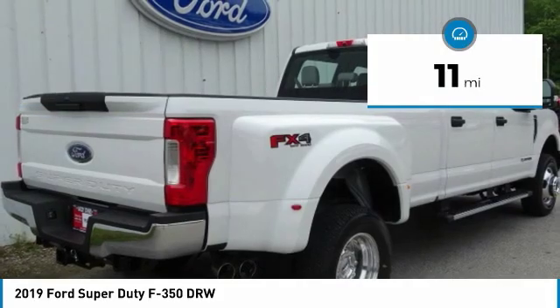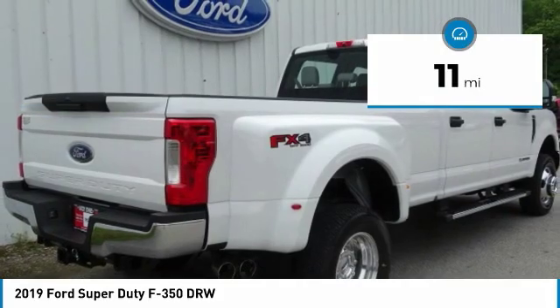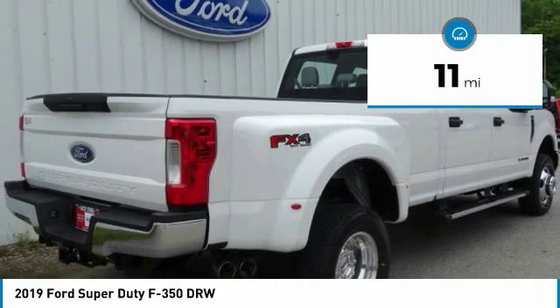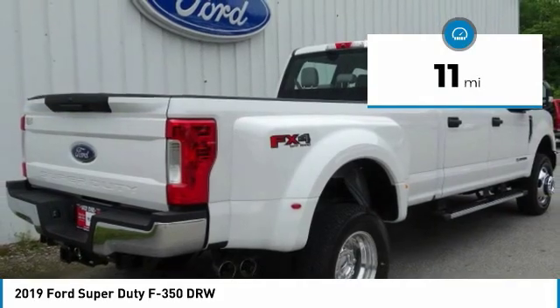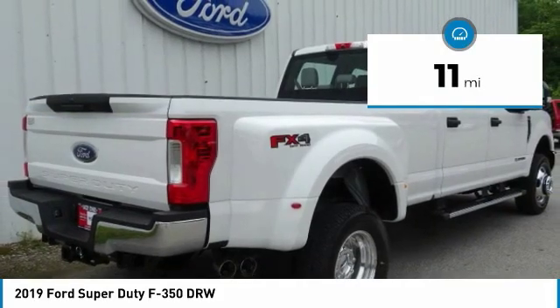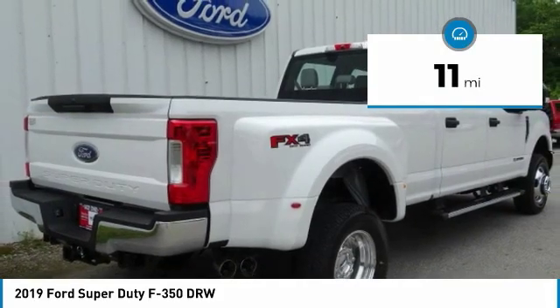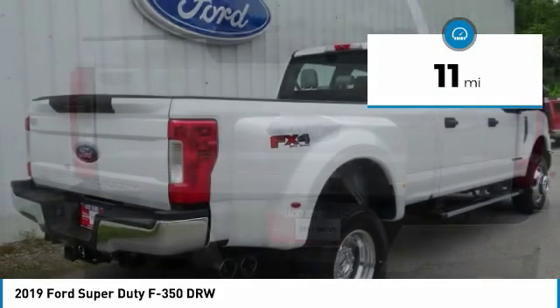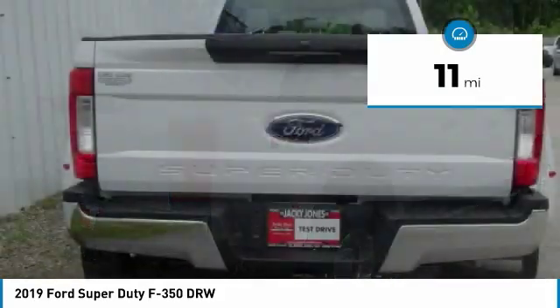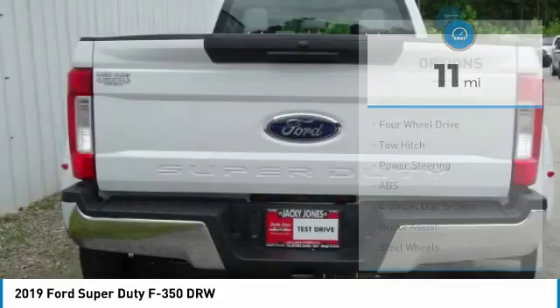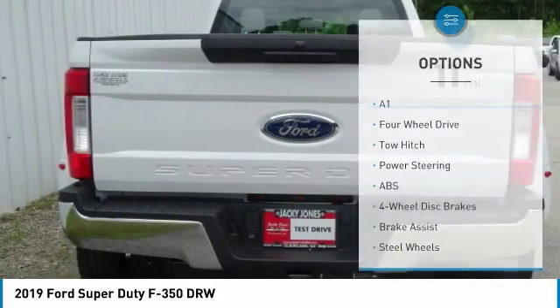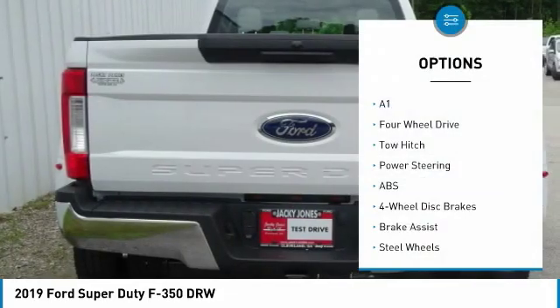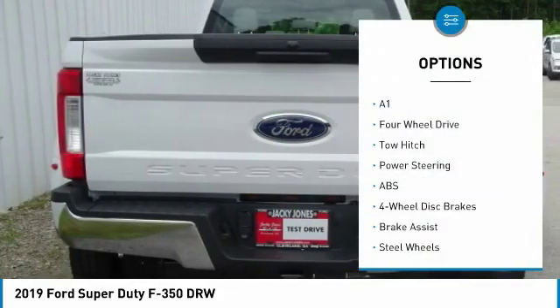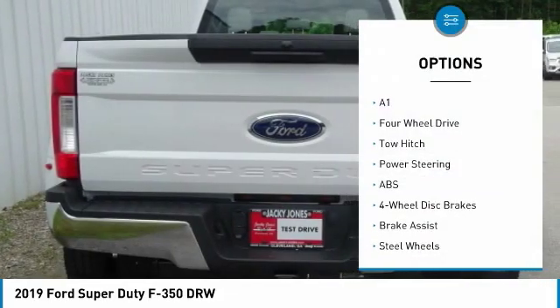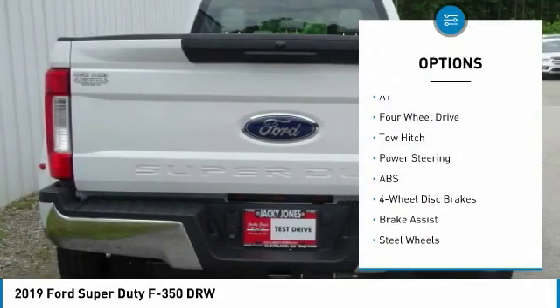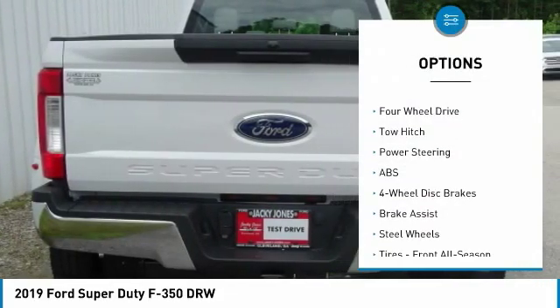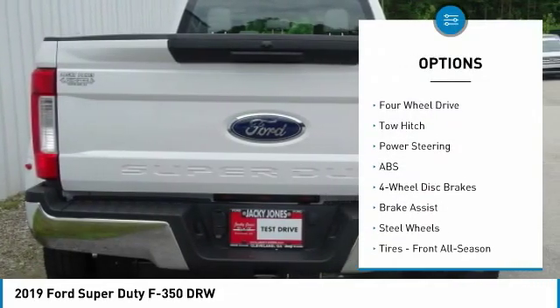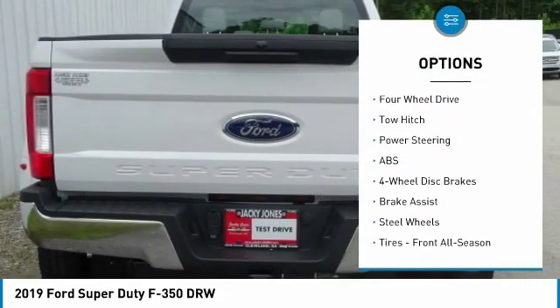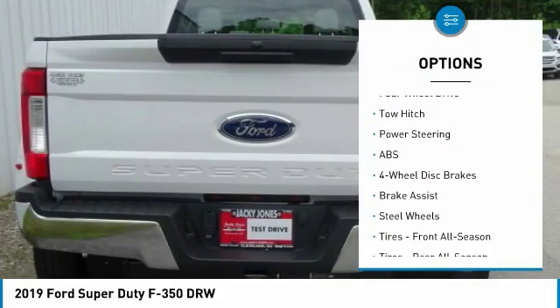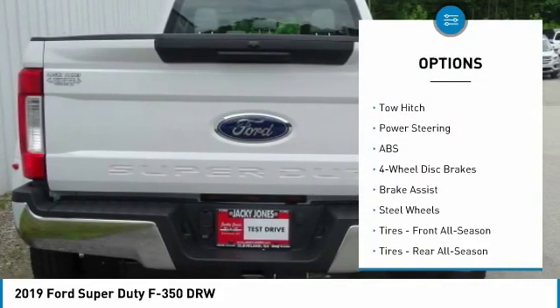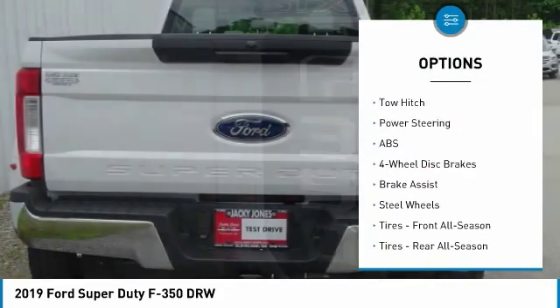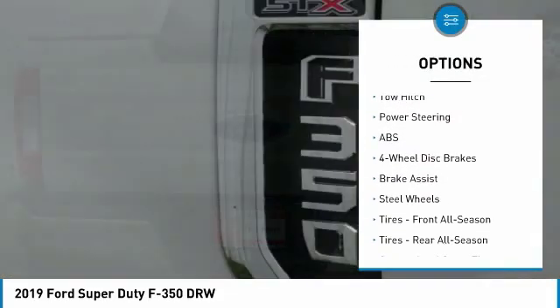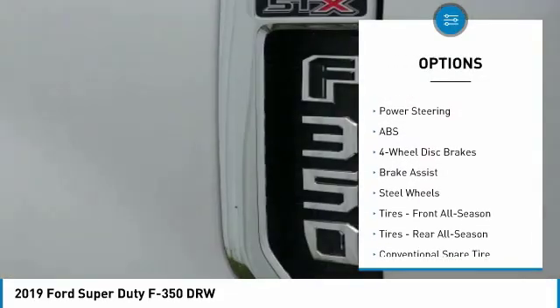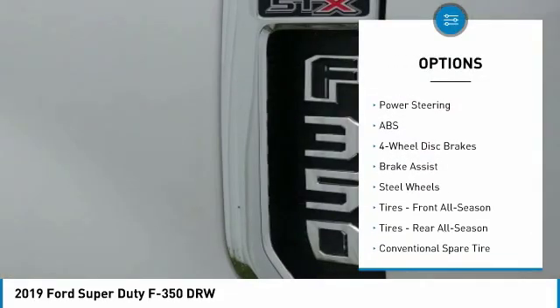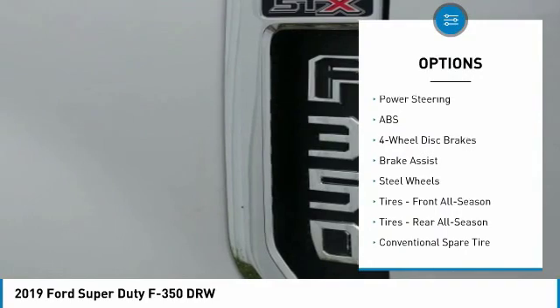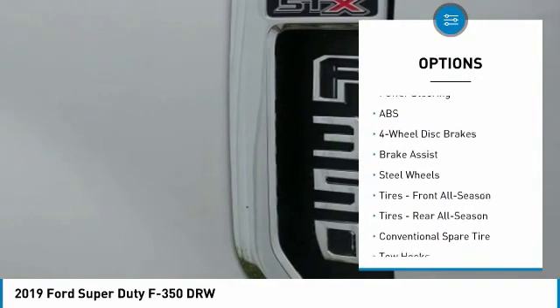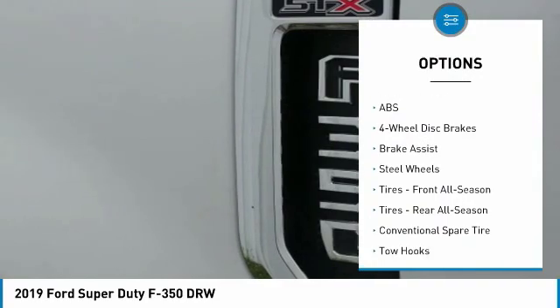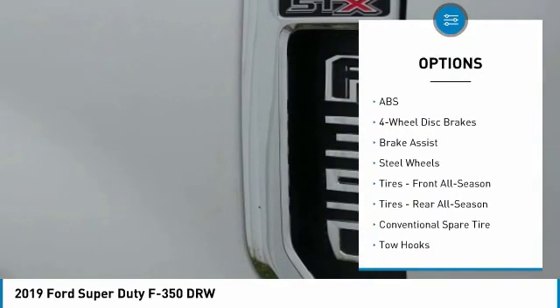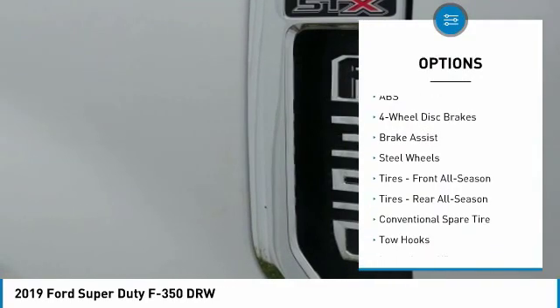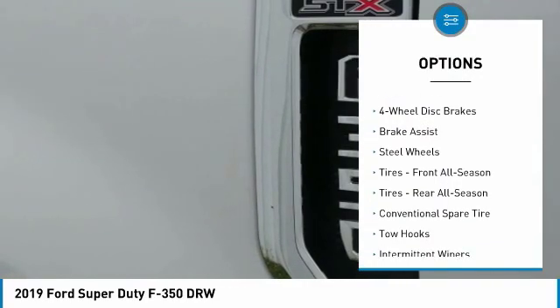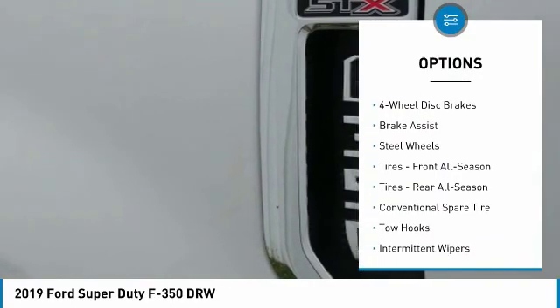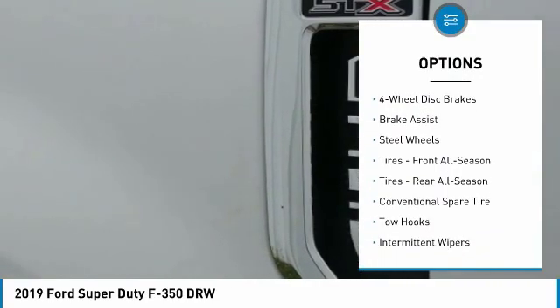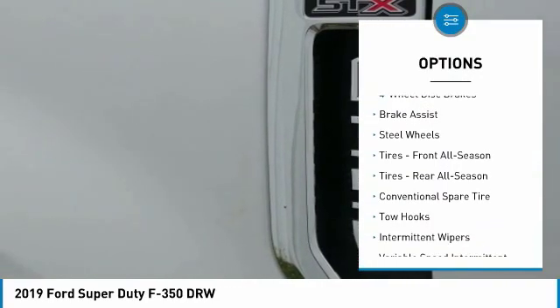Here are some of this vehicle's great options: back-up camera, tow hitch, traction control, anti-lock braking system.